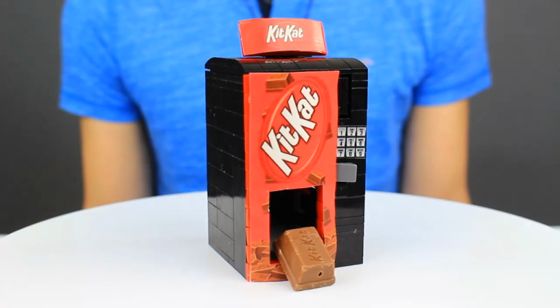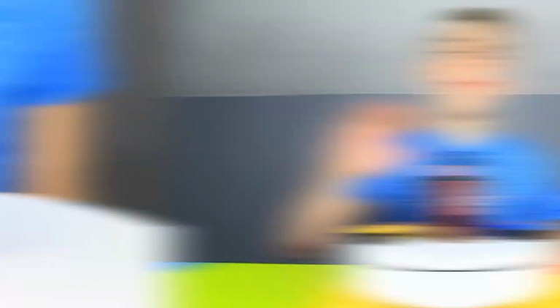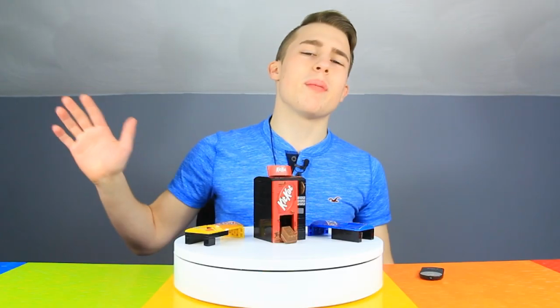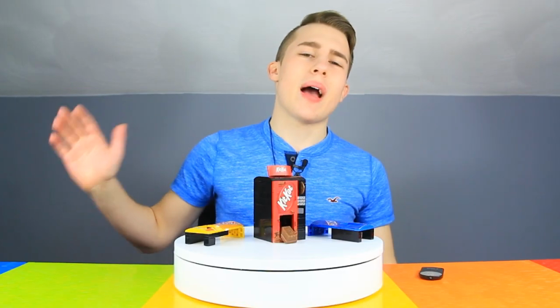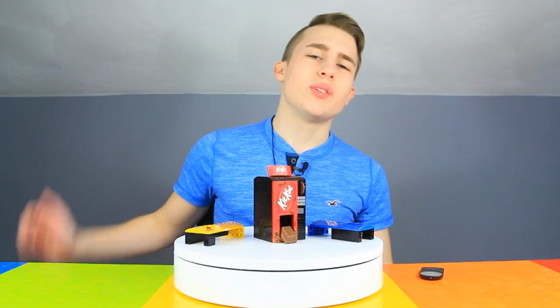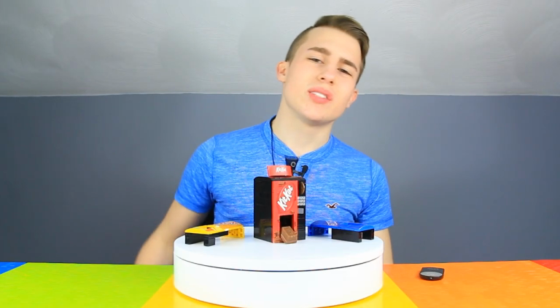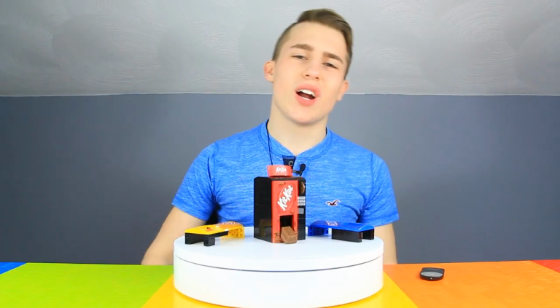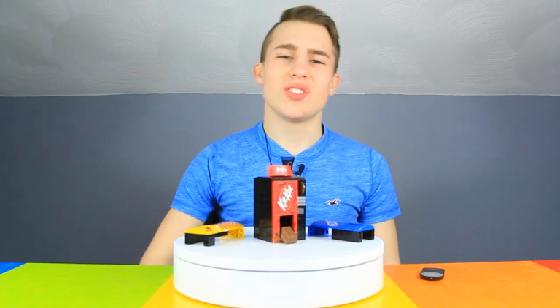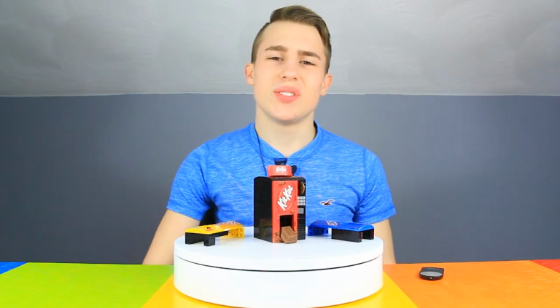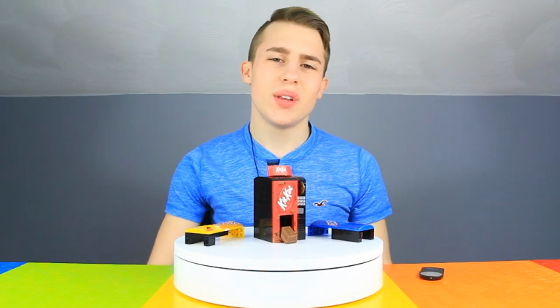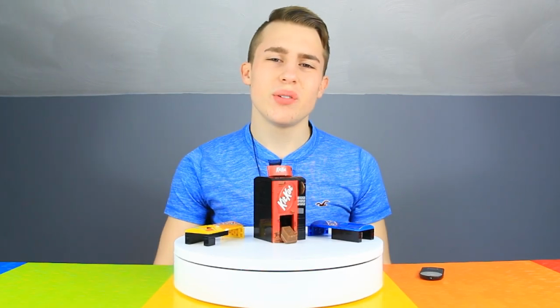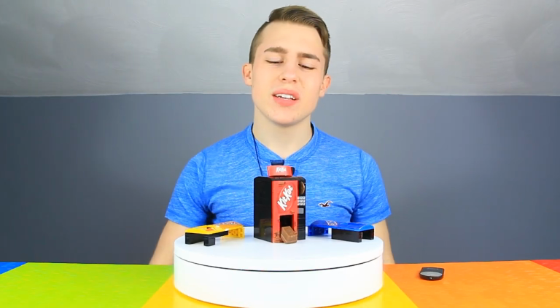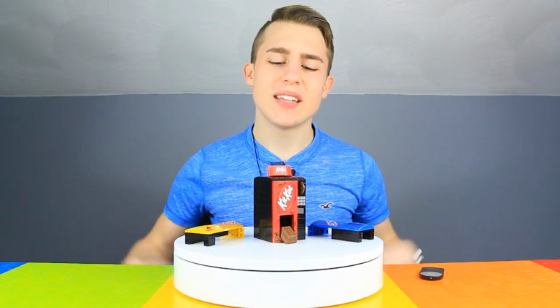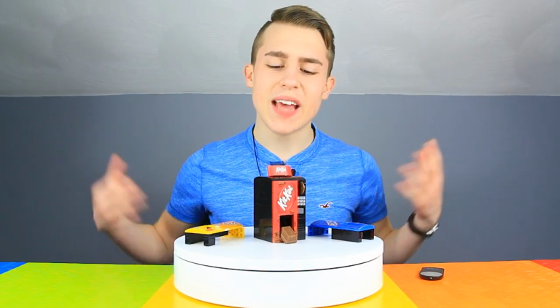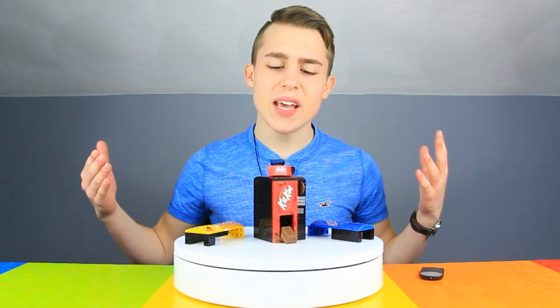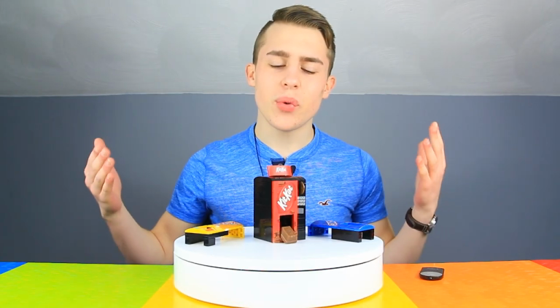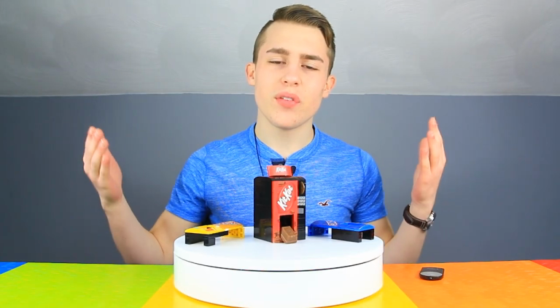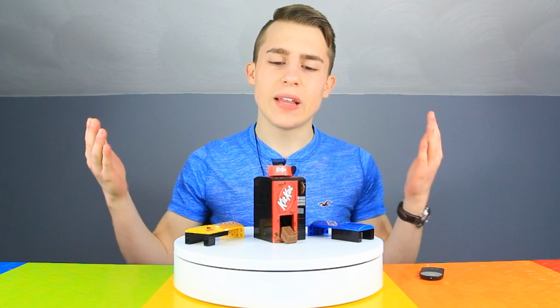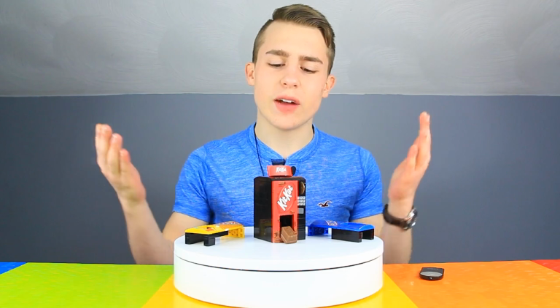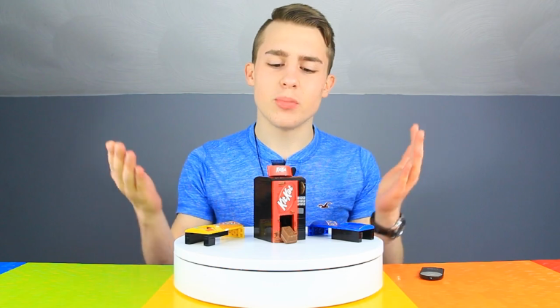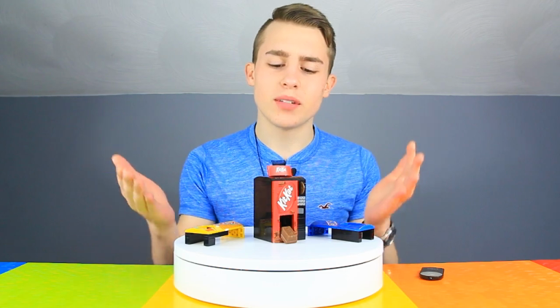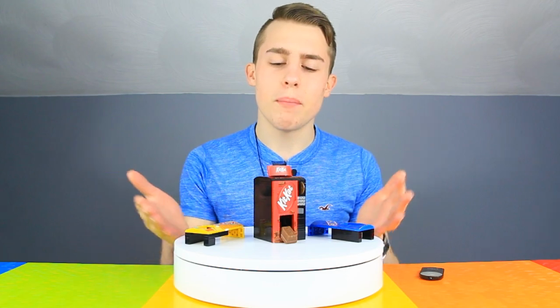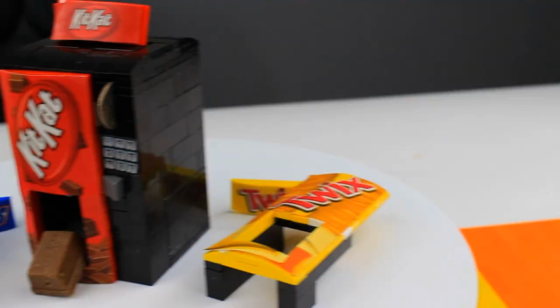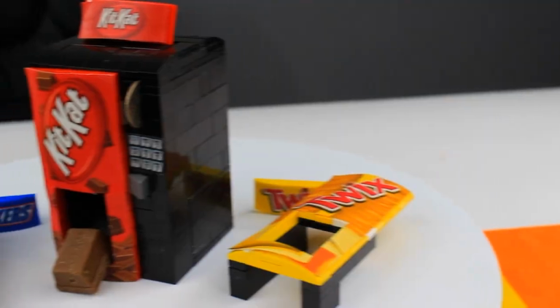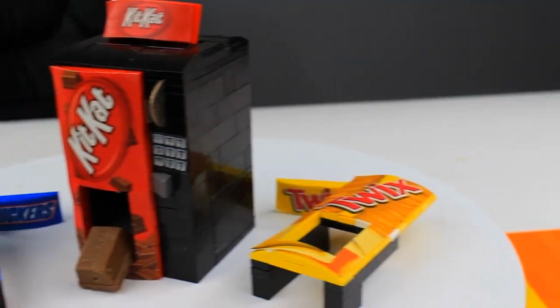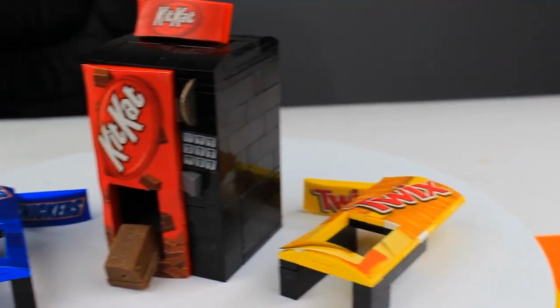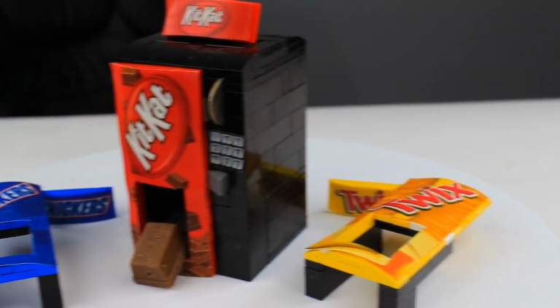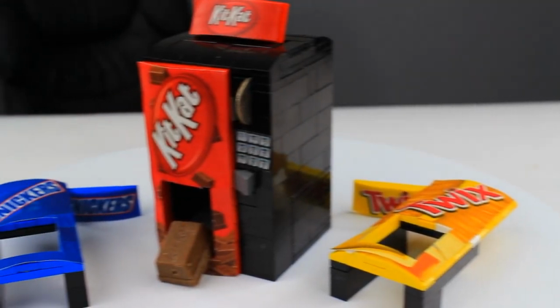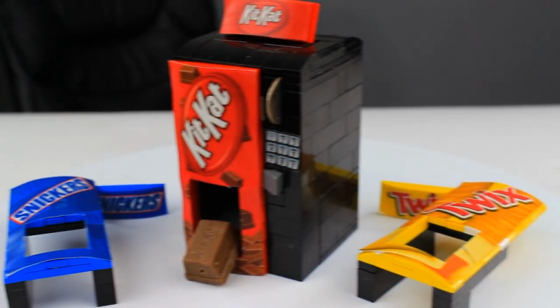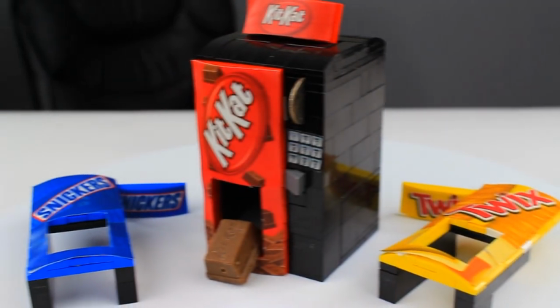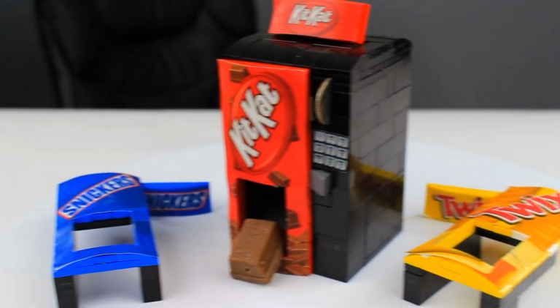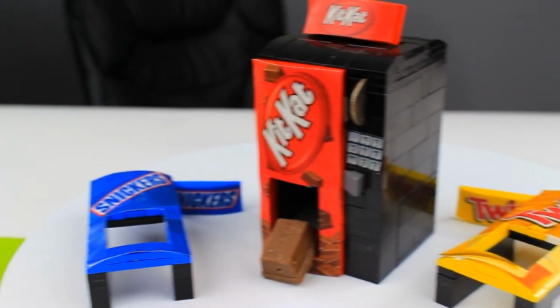Welcome back to Astonishing Studios. Today we reveal how to build mini working vending machines.